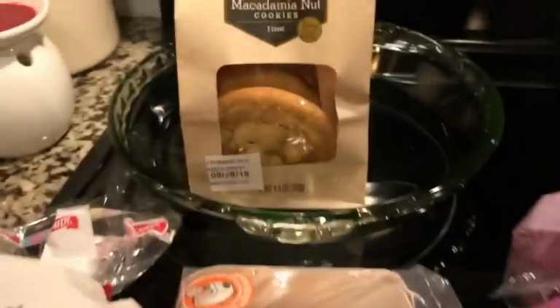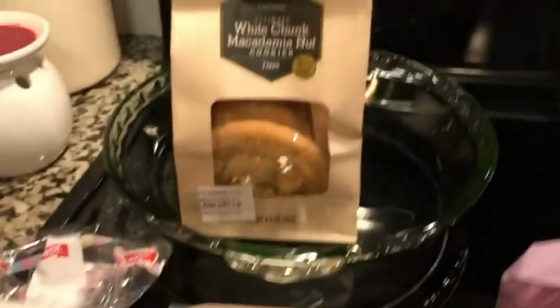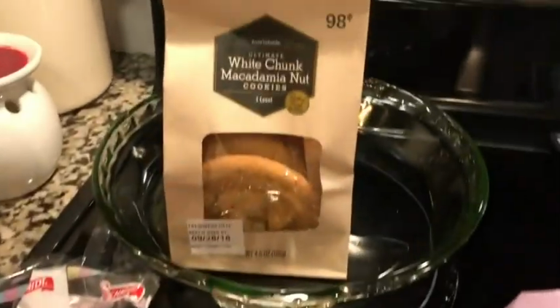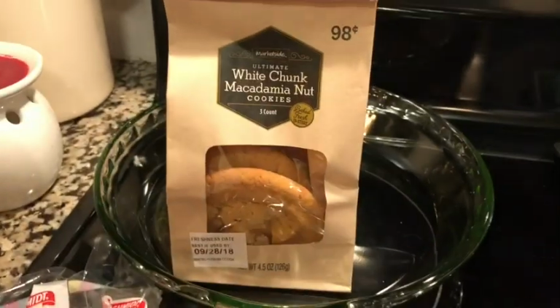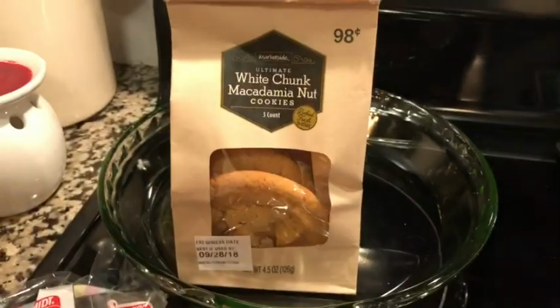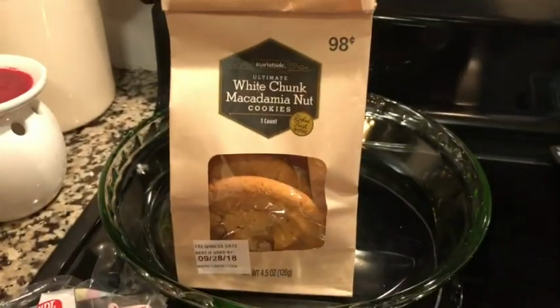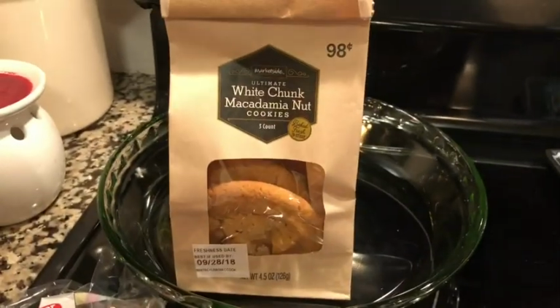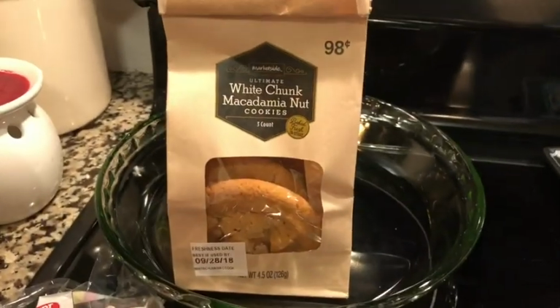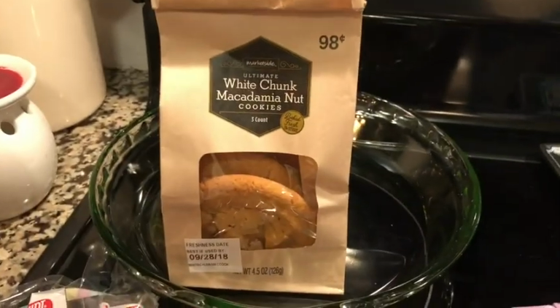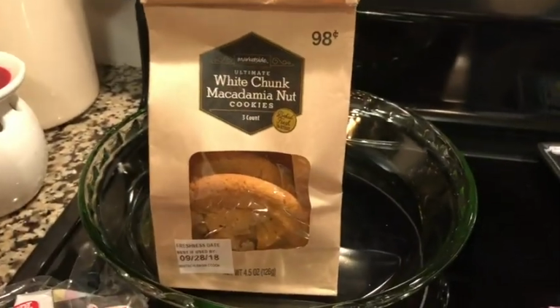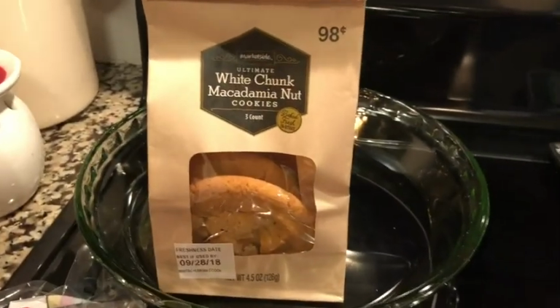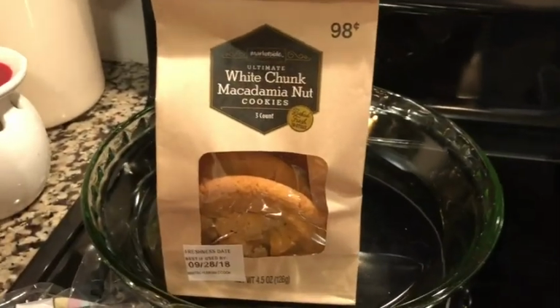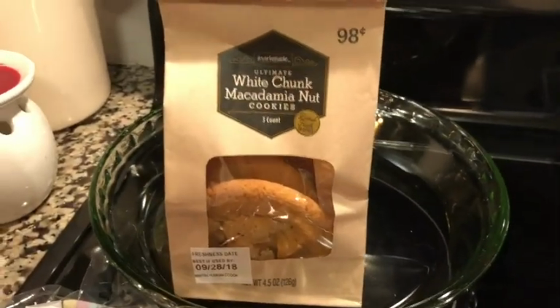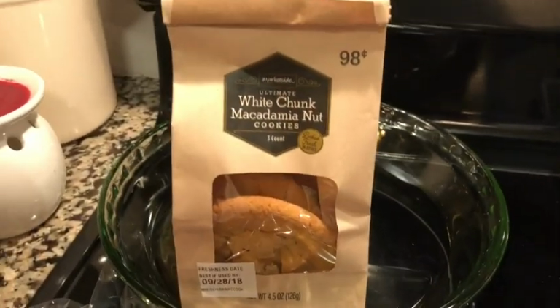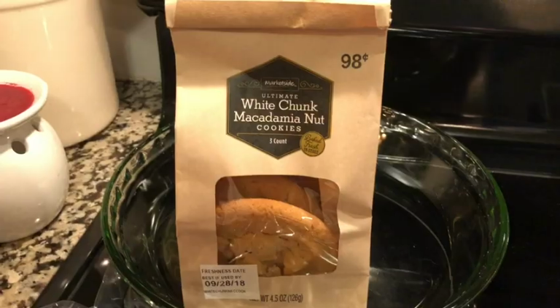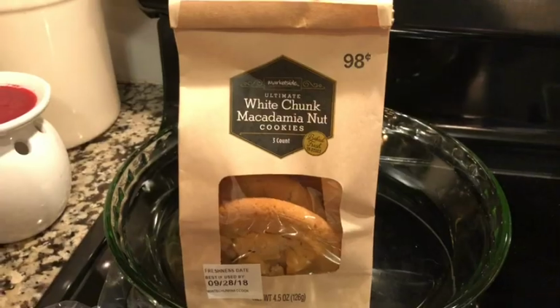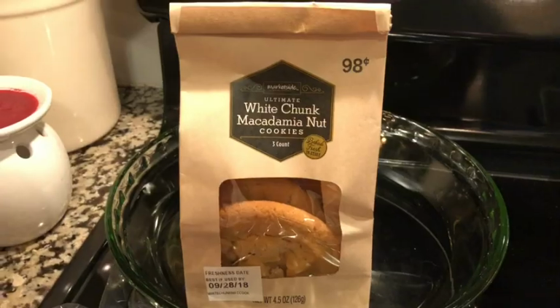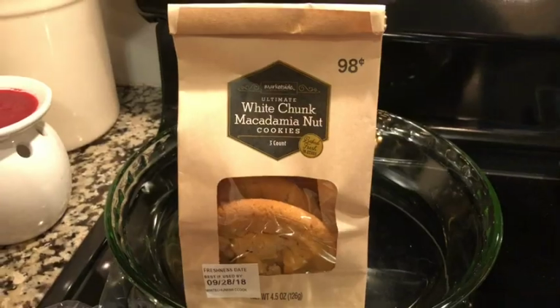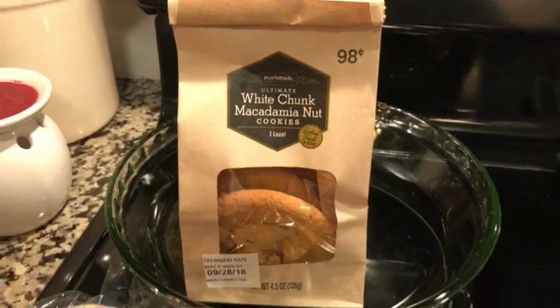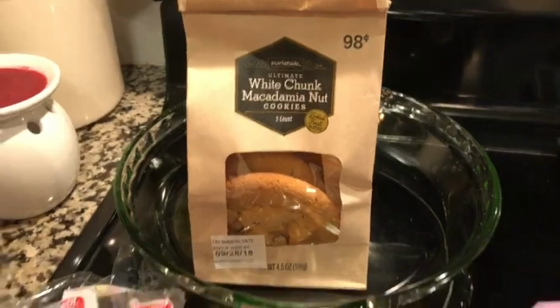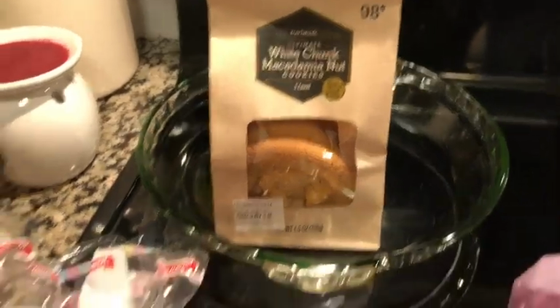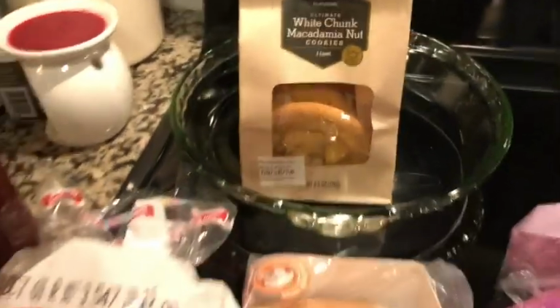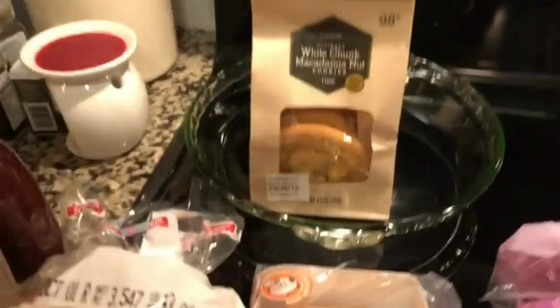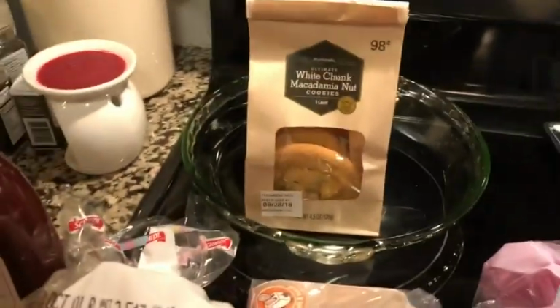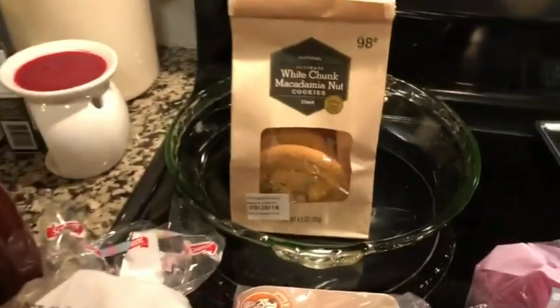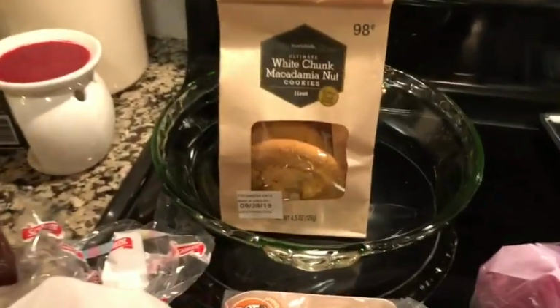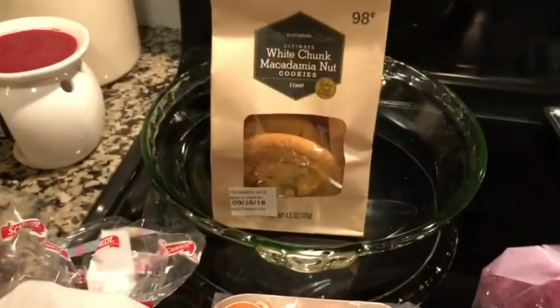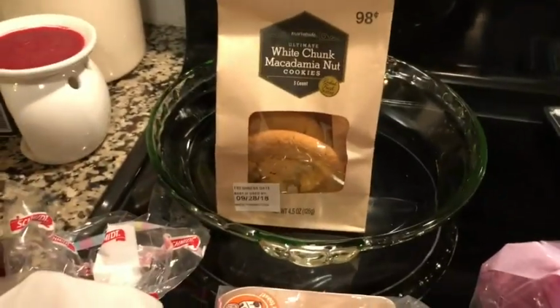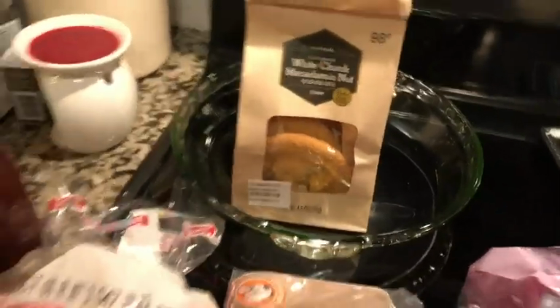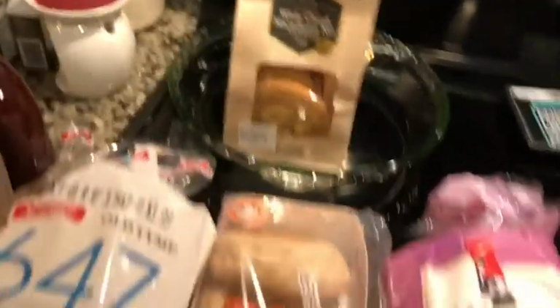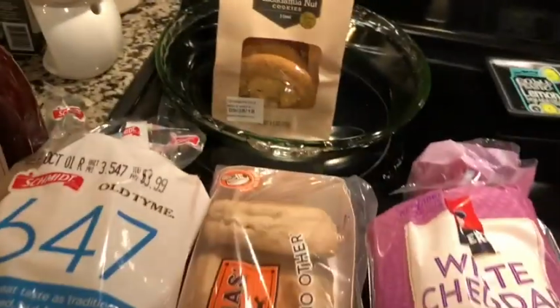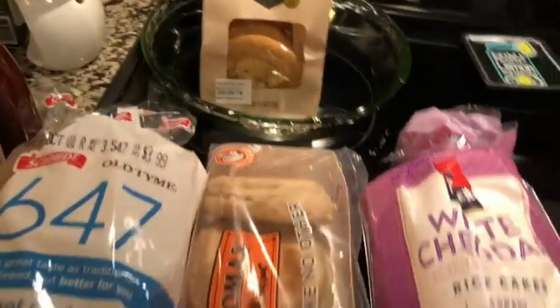I got a pack of three cookies — that's it. Three cookies for 98 cents, in case I want something sweet.